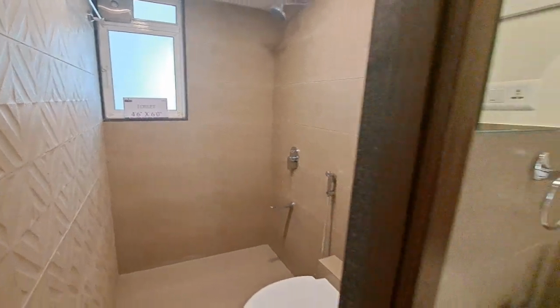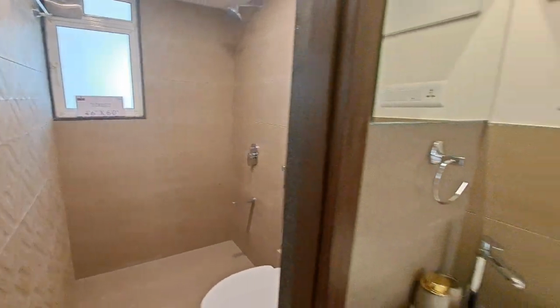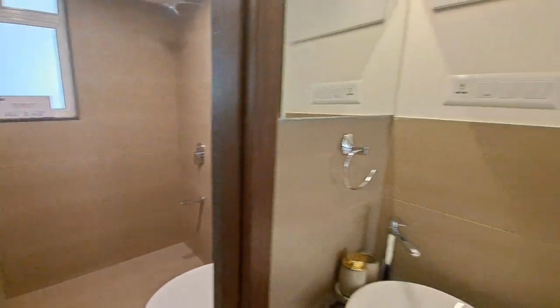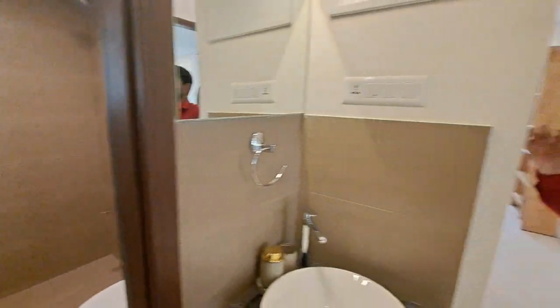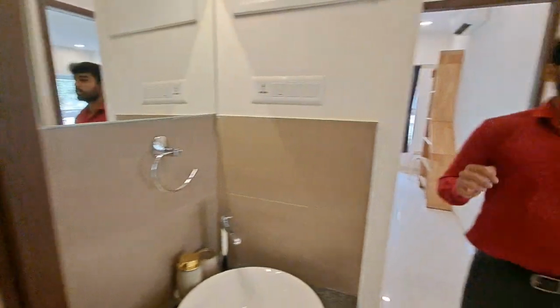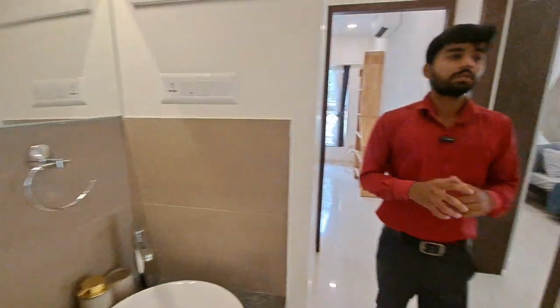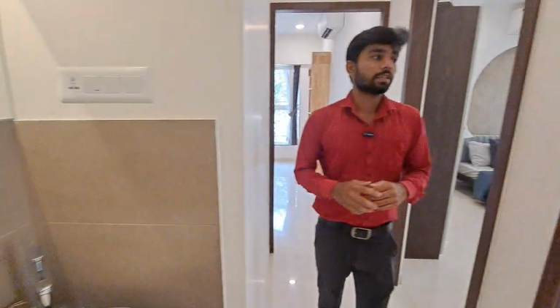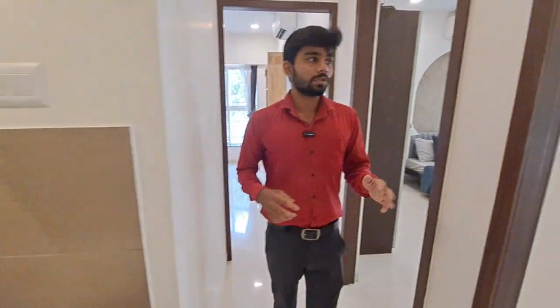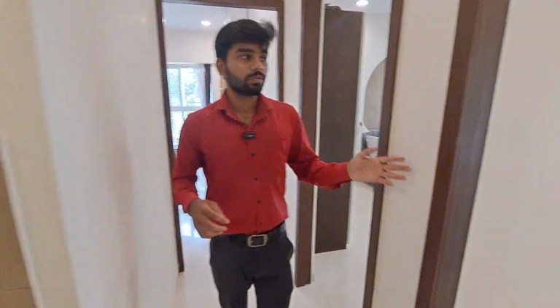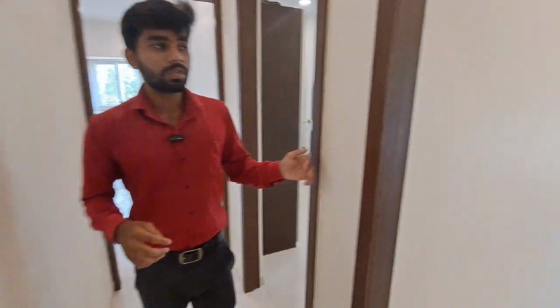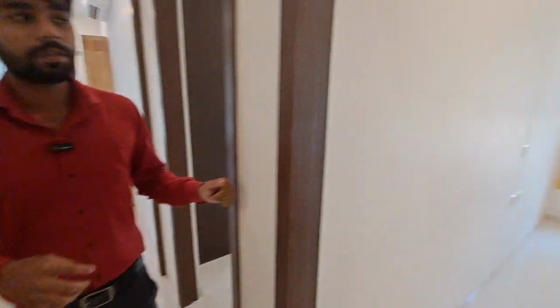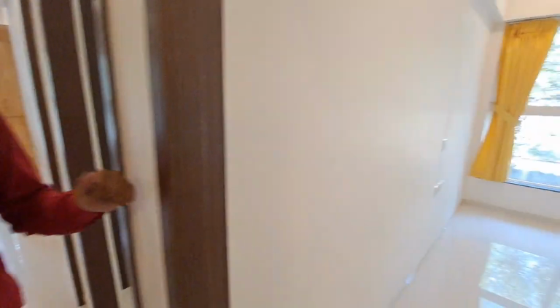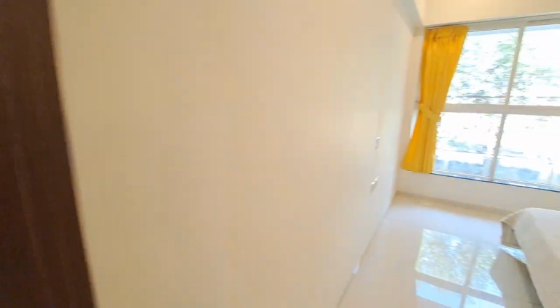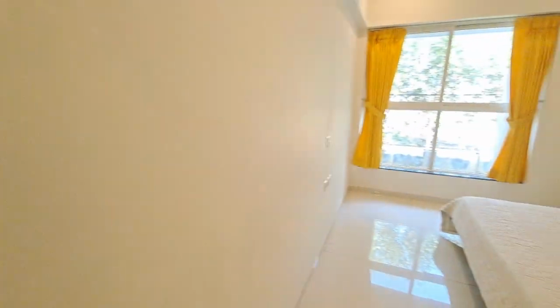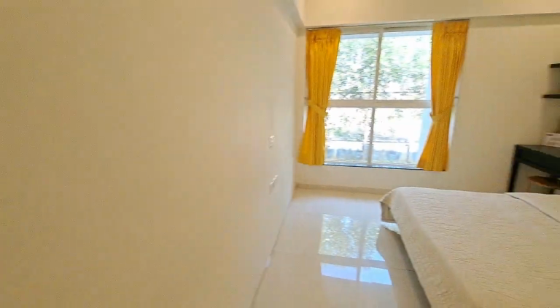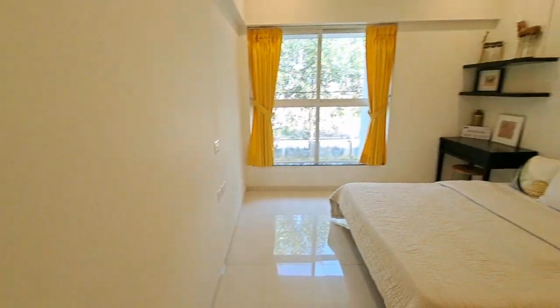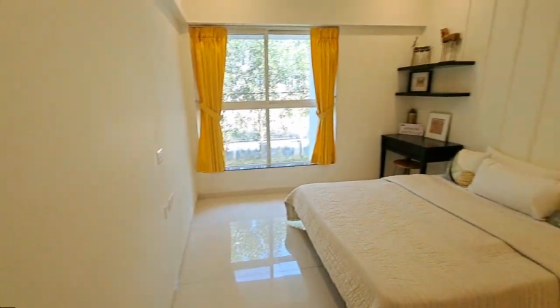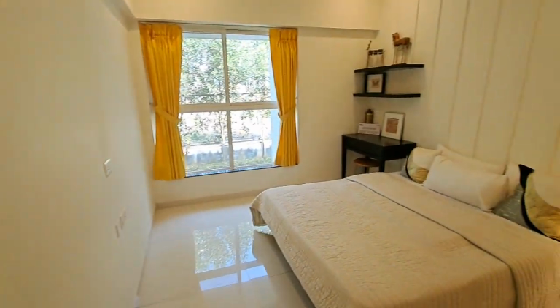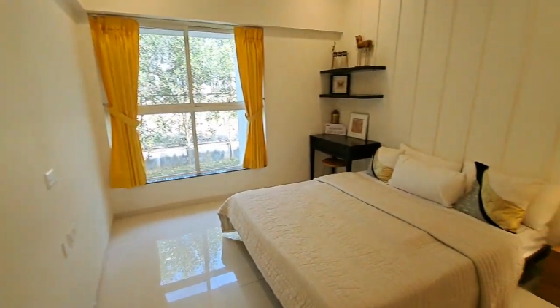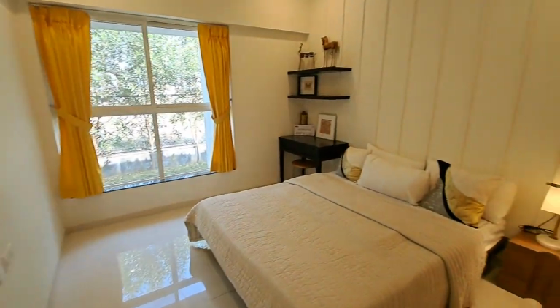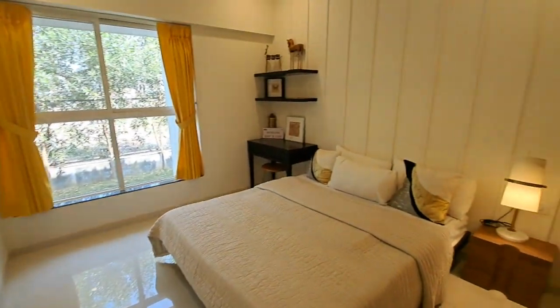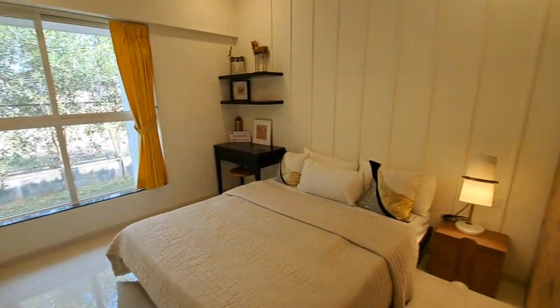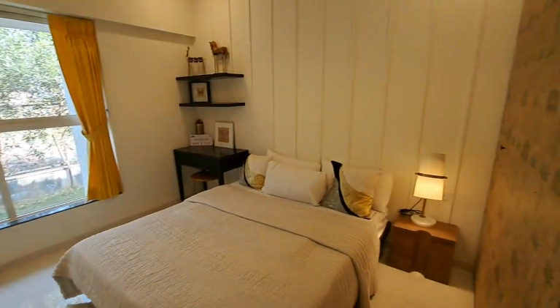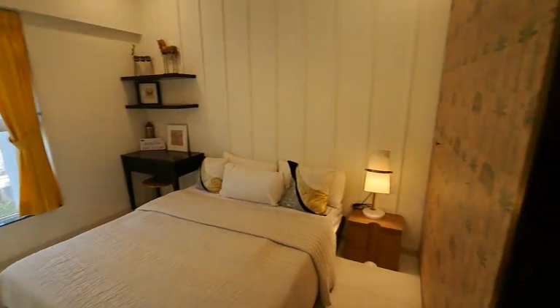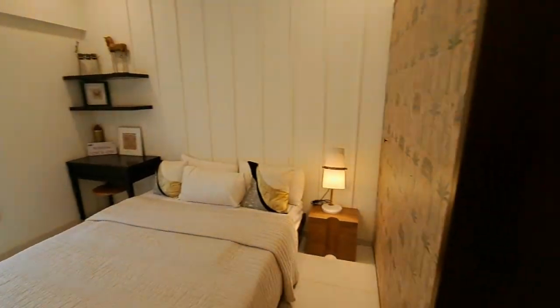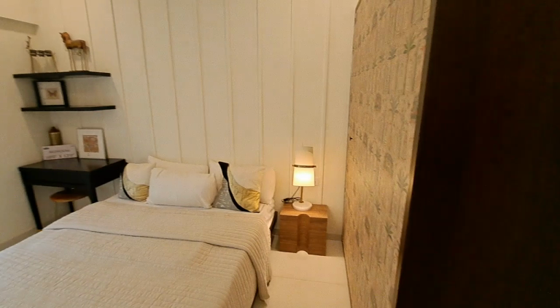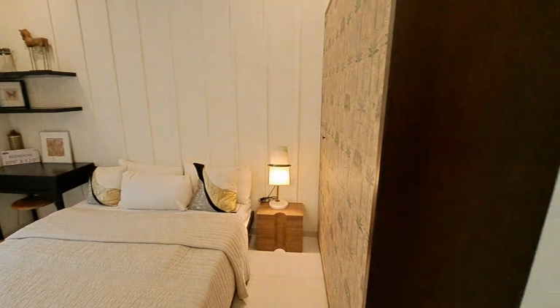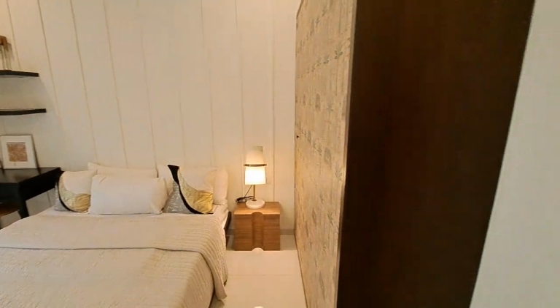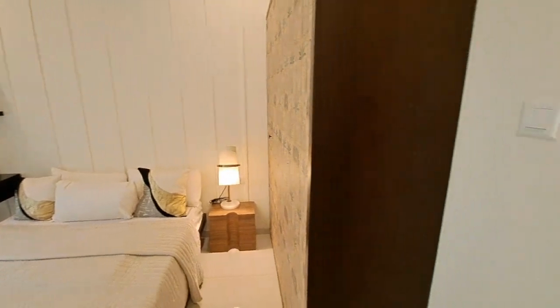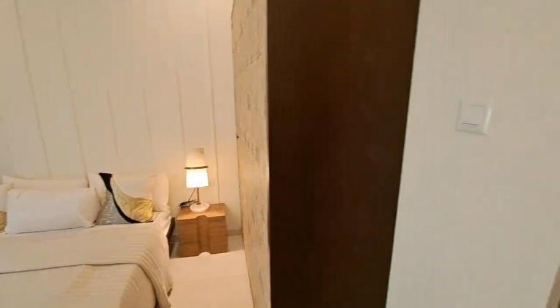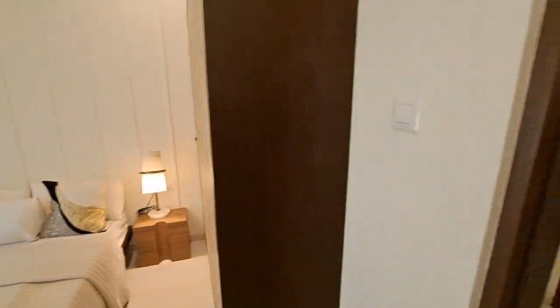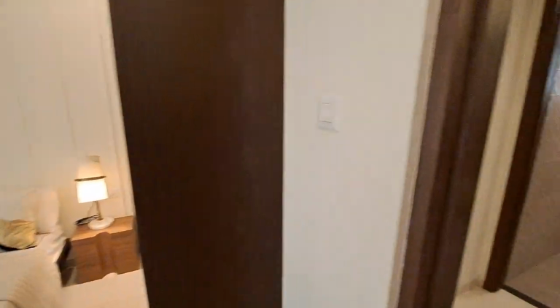This is your first bedroom, size 12 by 10. You can use it as your parents' bedroom.